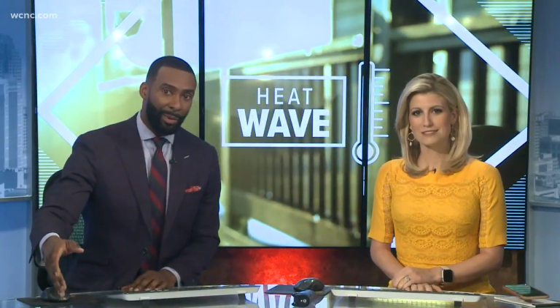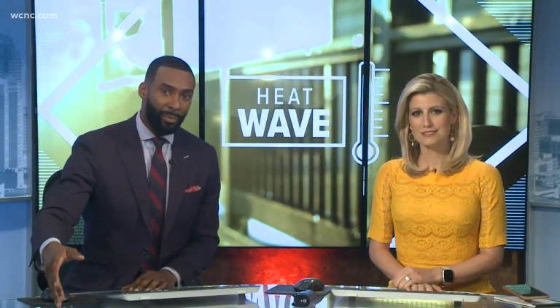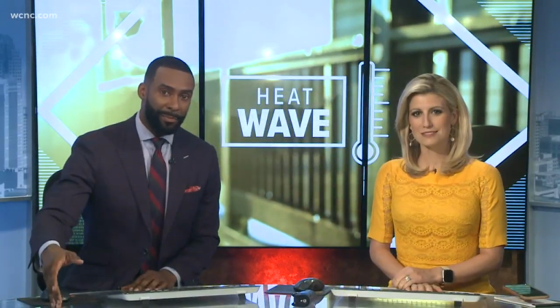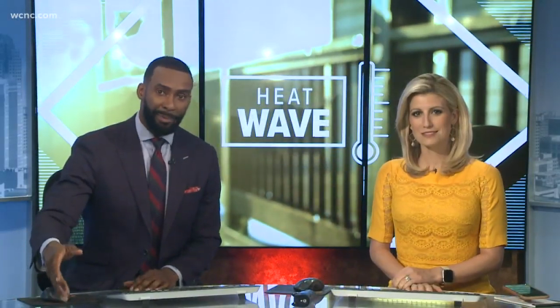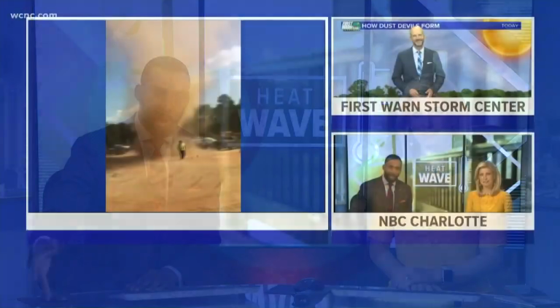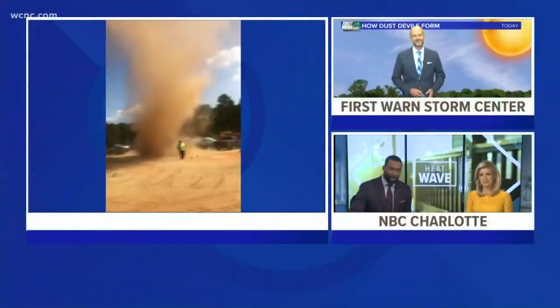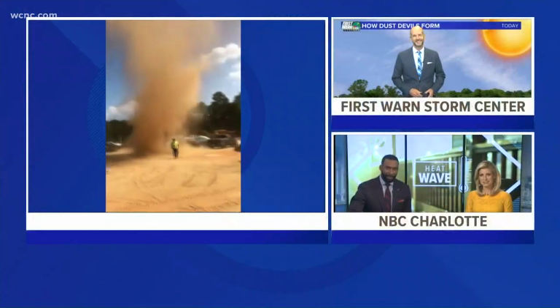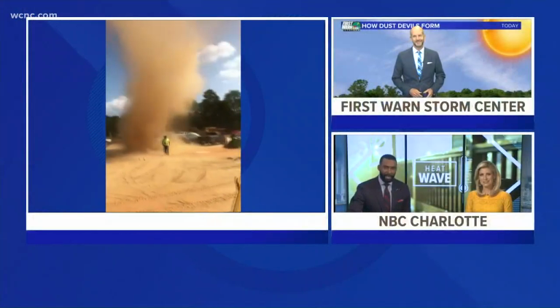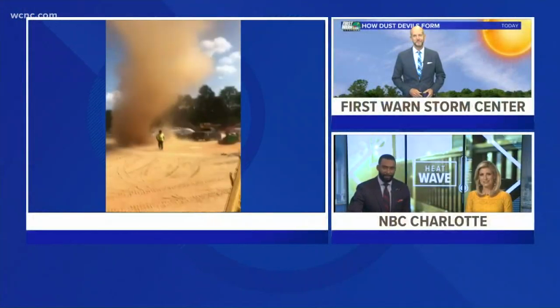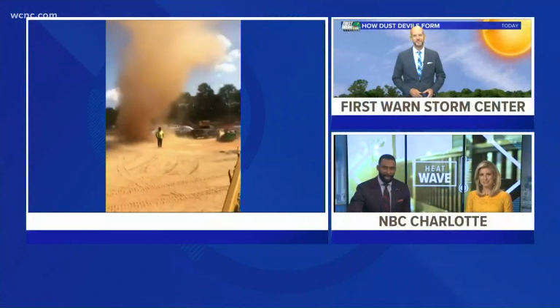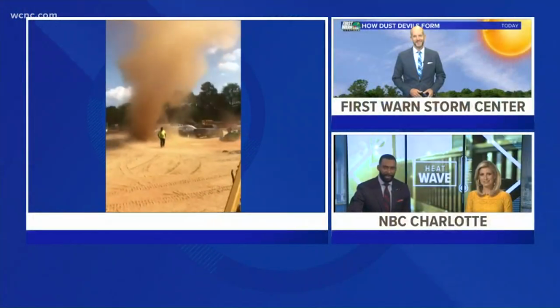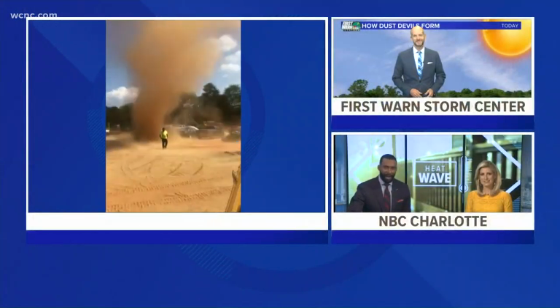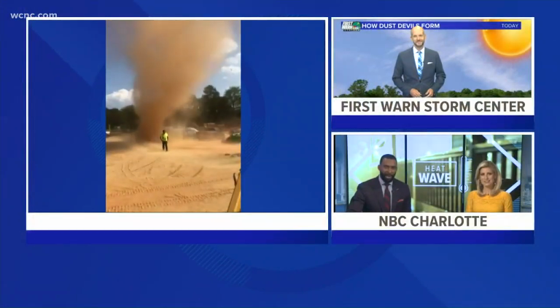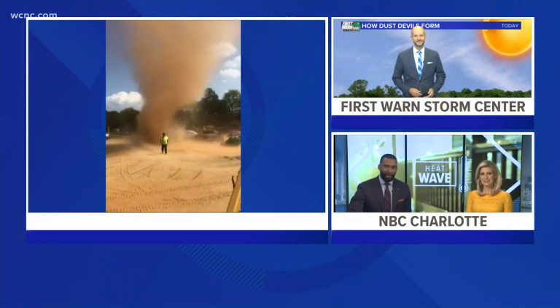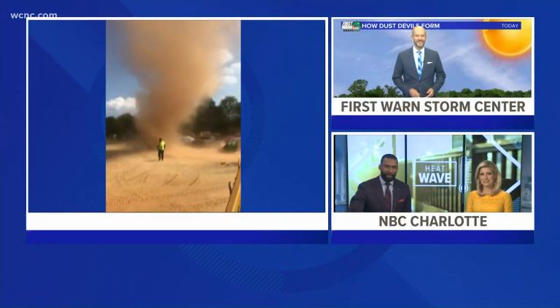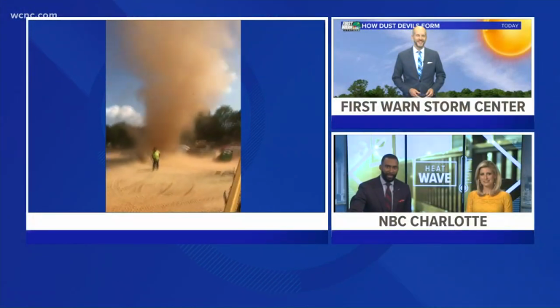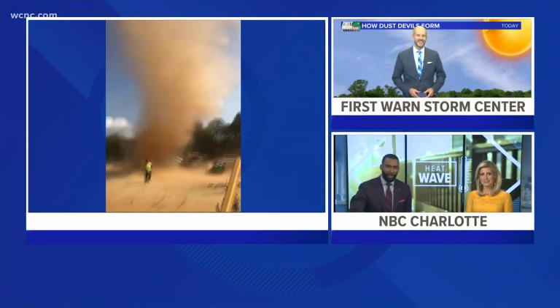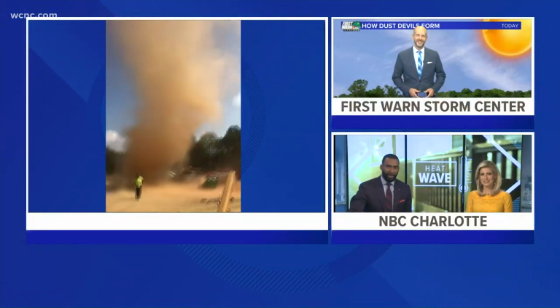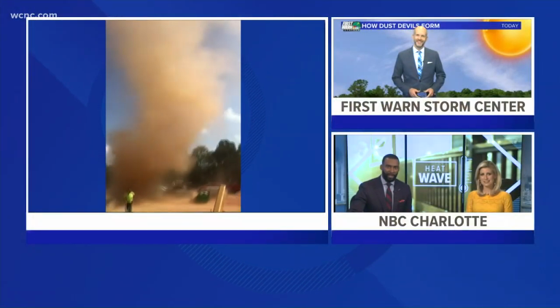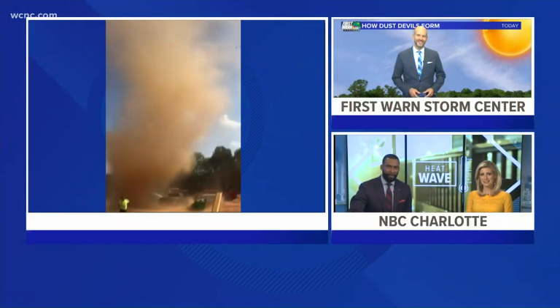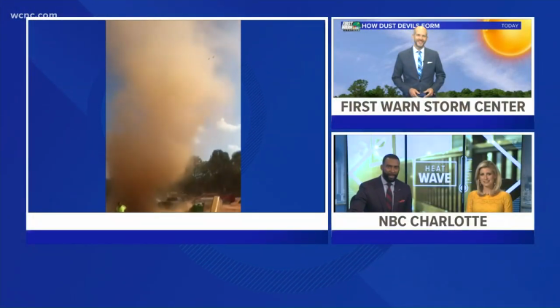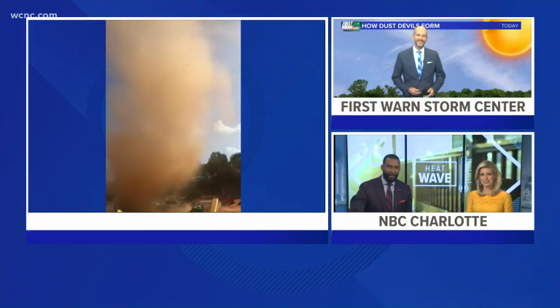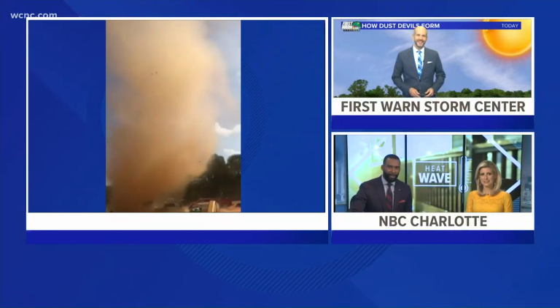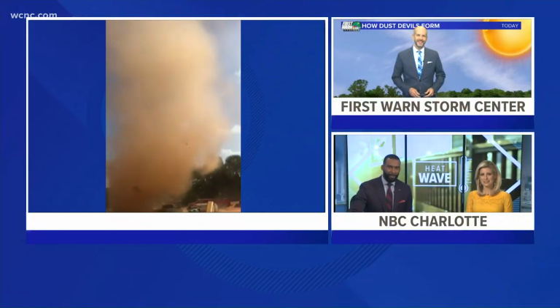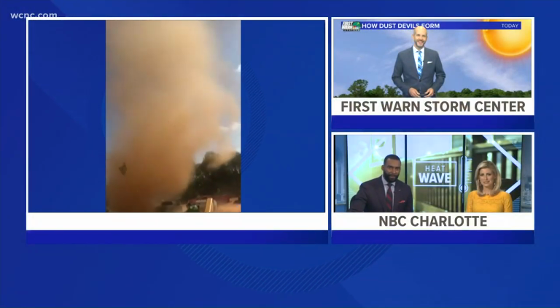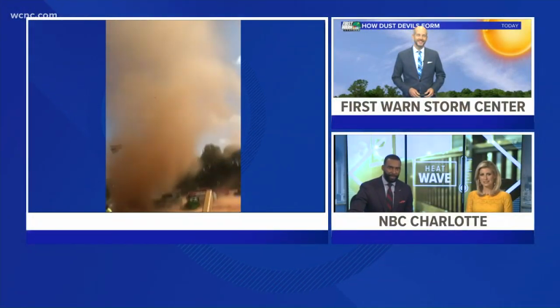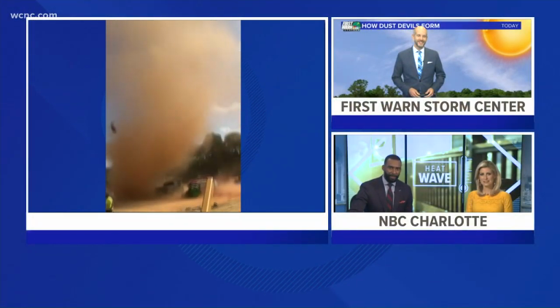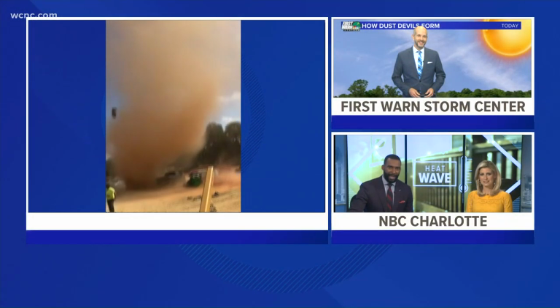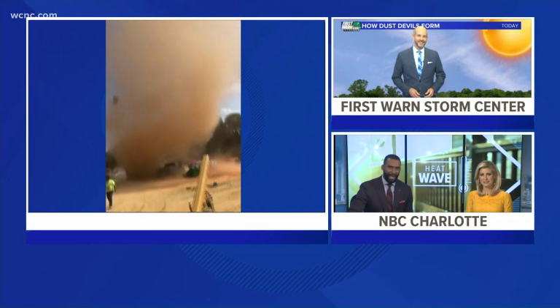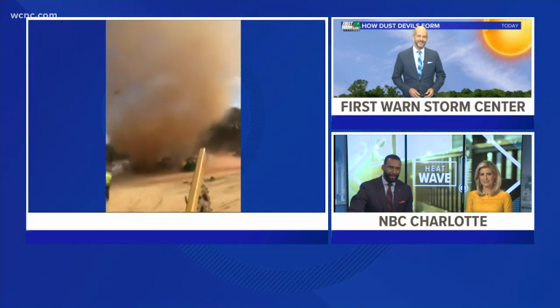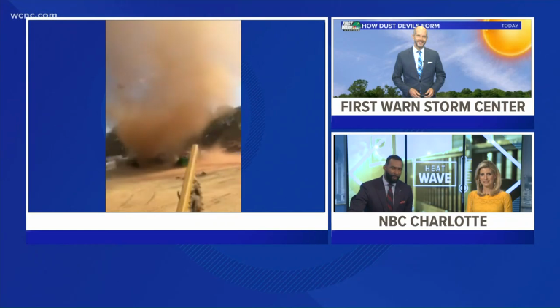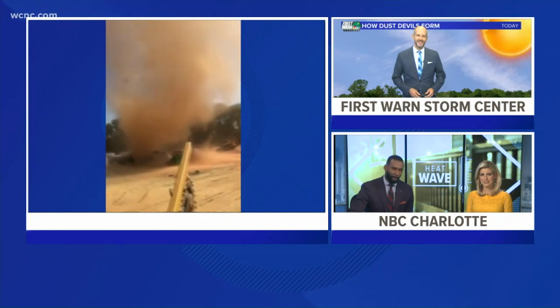Brad, we've been talking about the heat for days now. Looking at this video, does the heat play a factor for dust devils? How do they form?